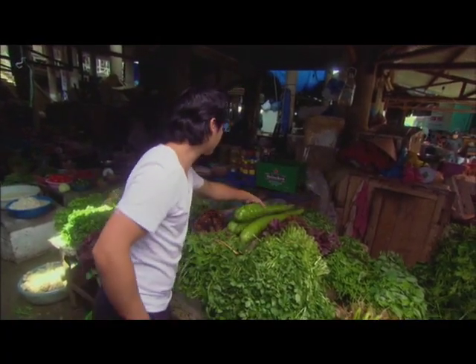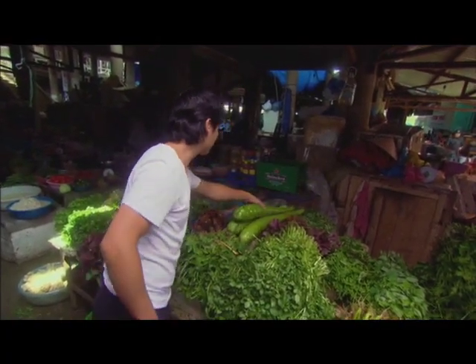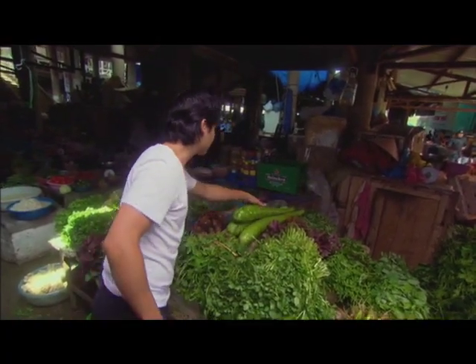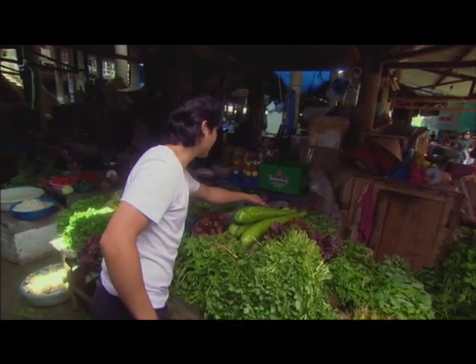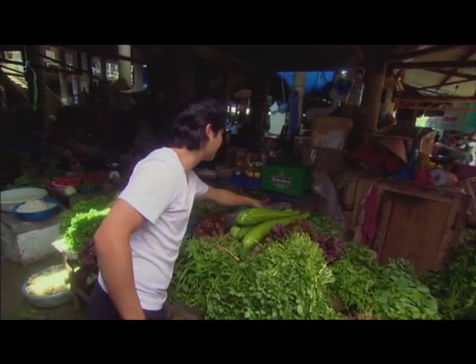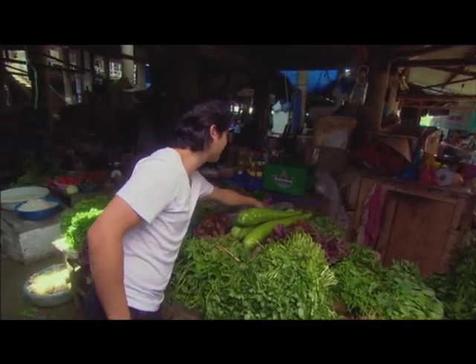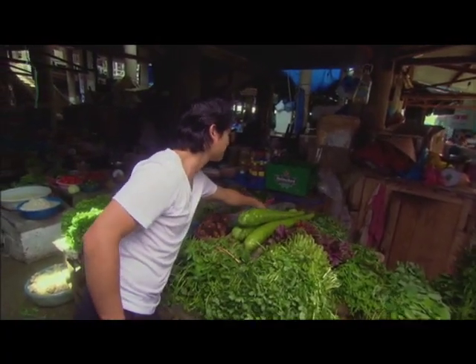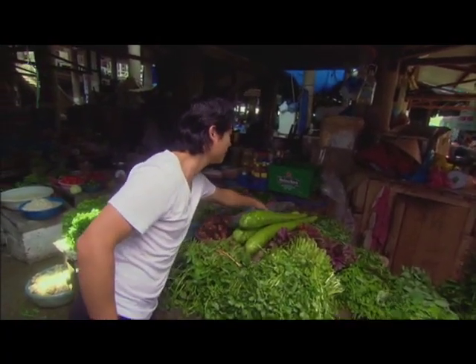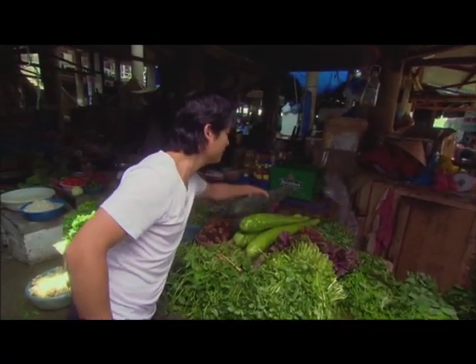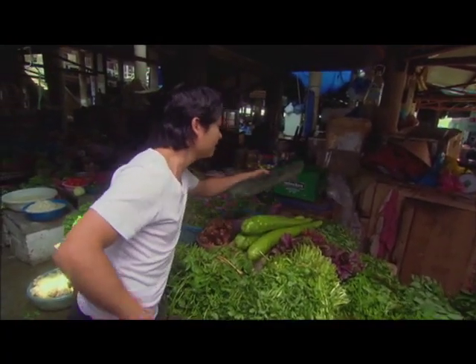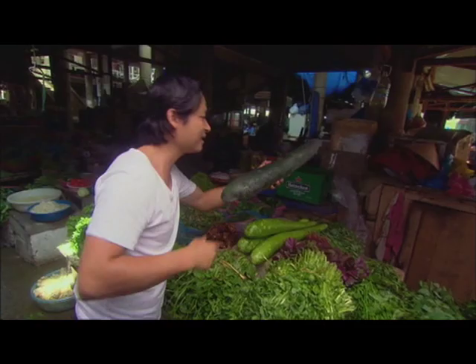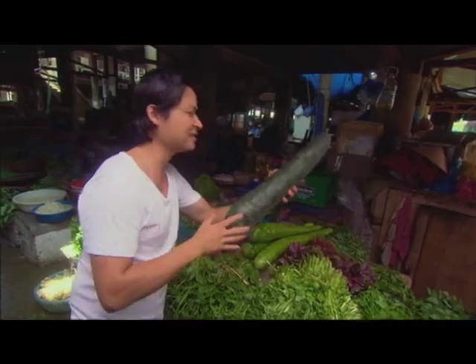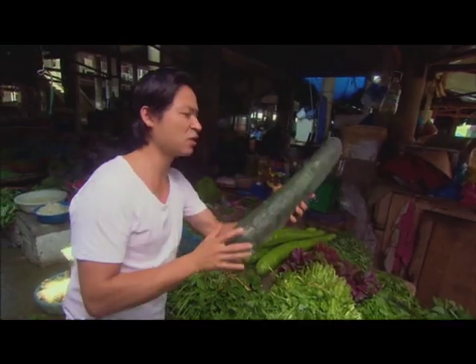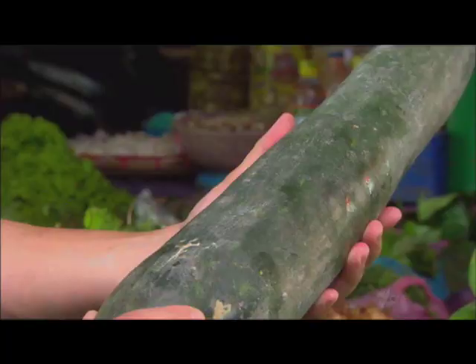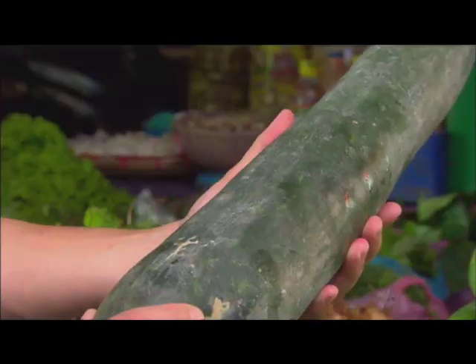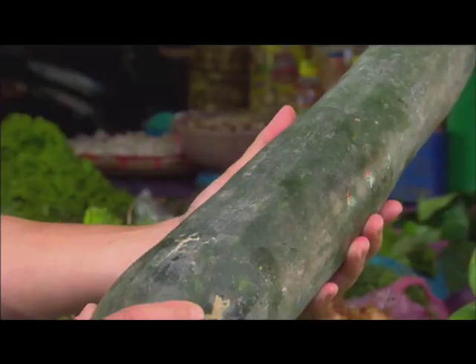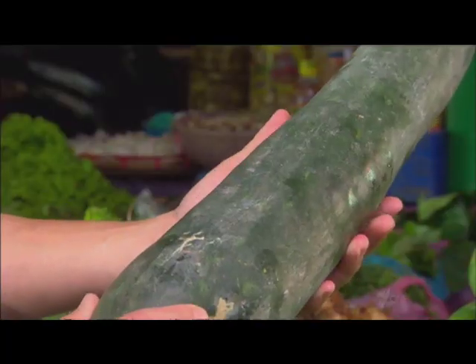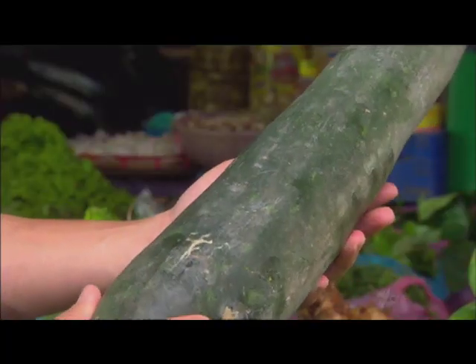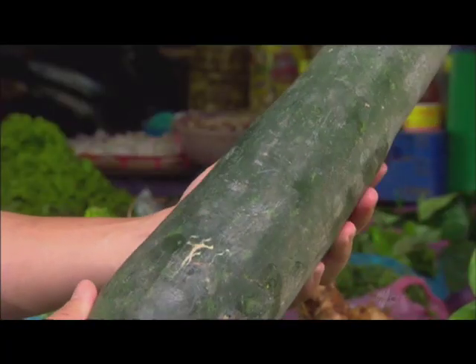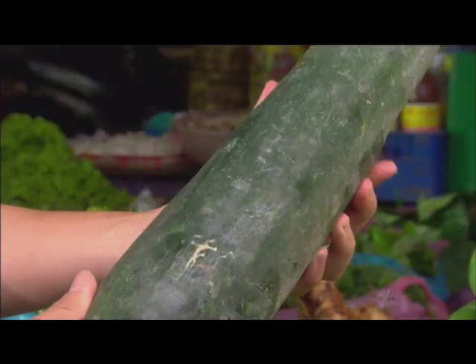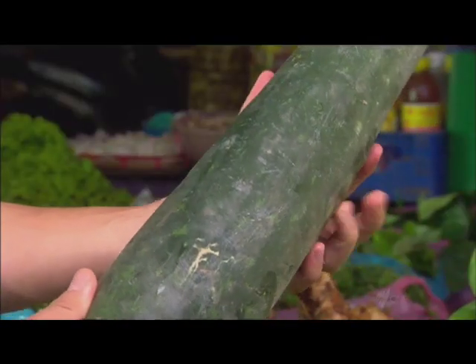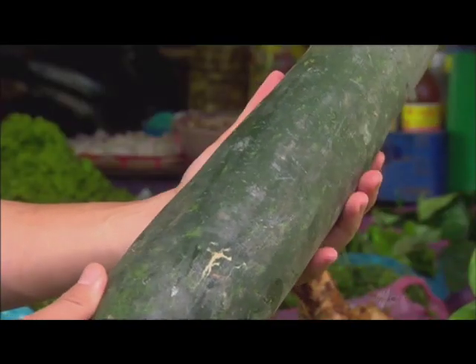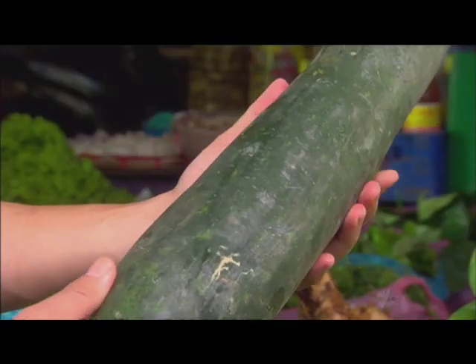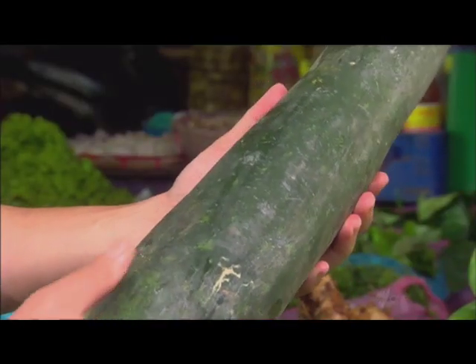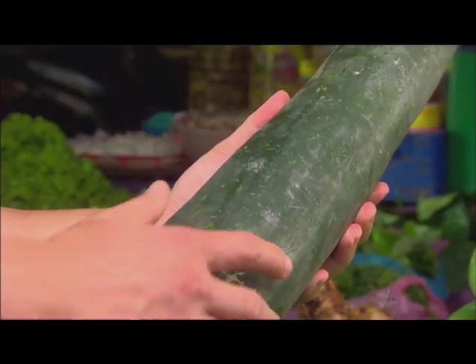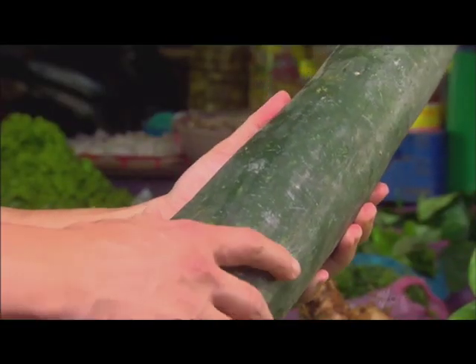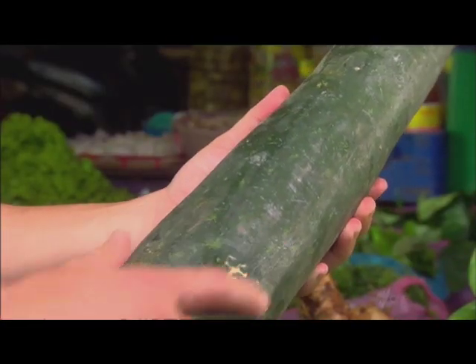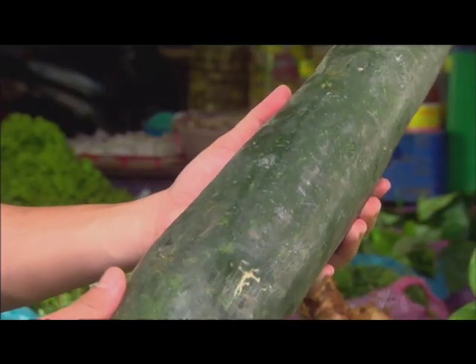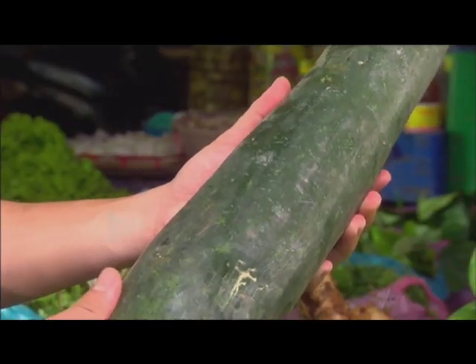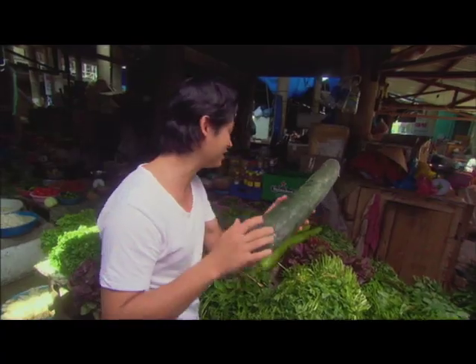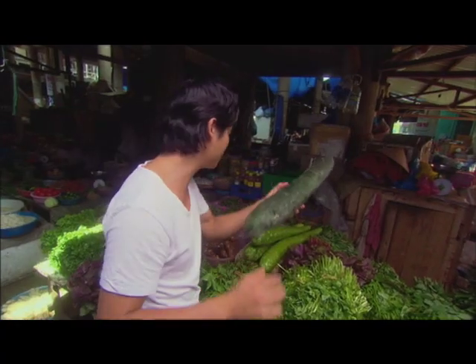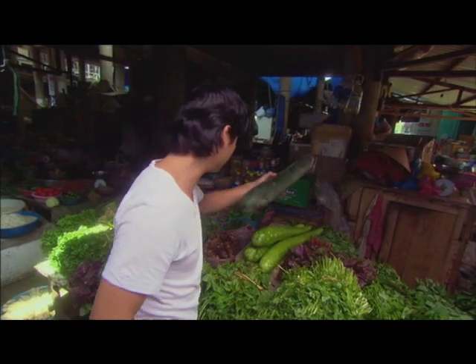This is another melon — this is called winter melon. Again, cooling and great for winter dishes.